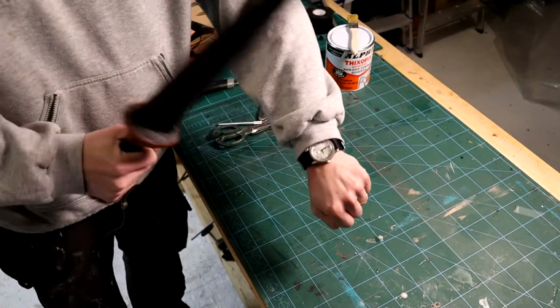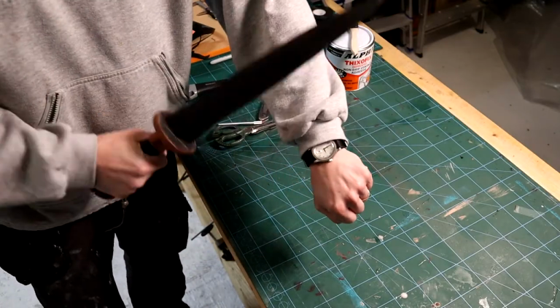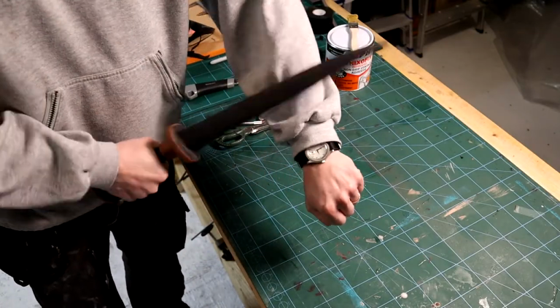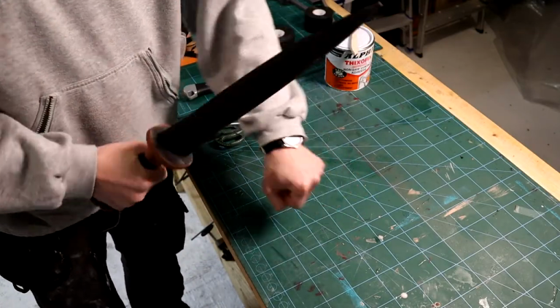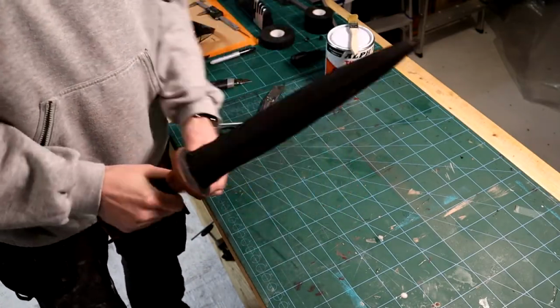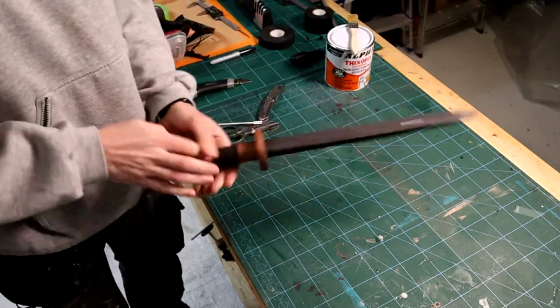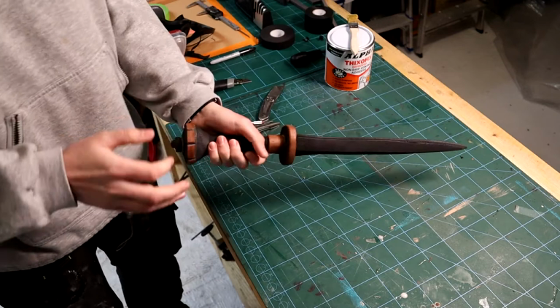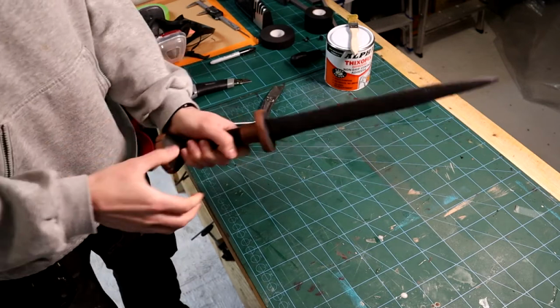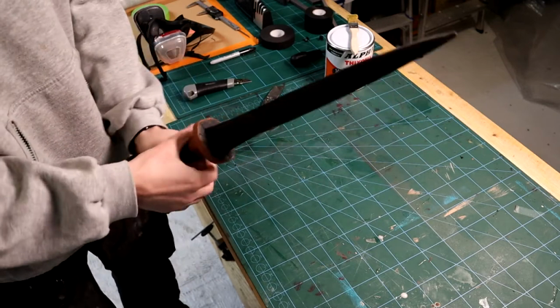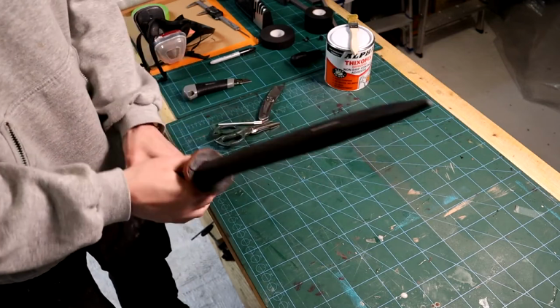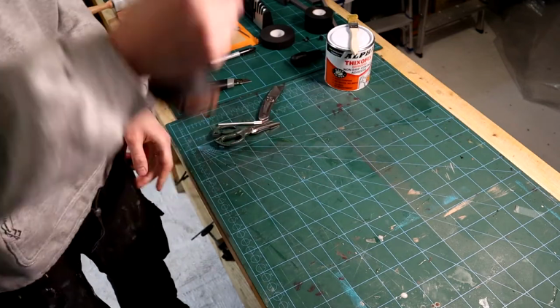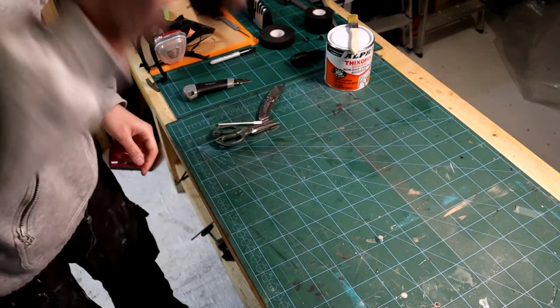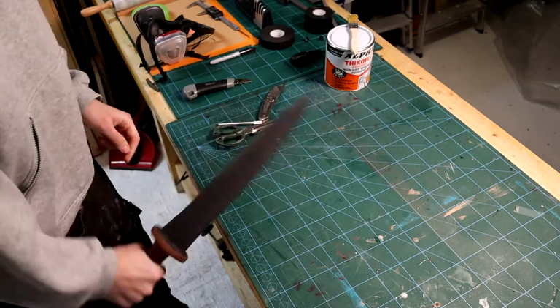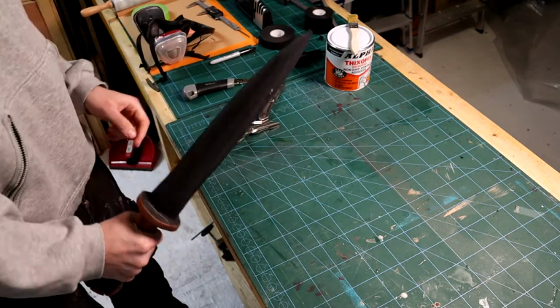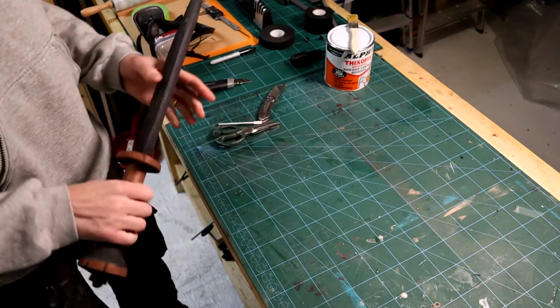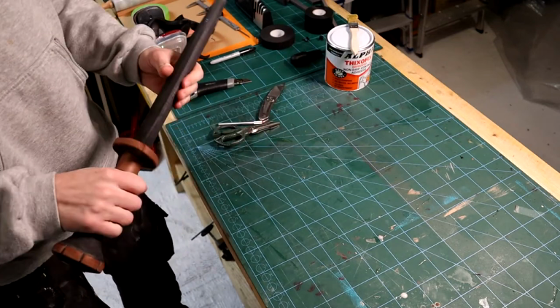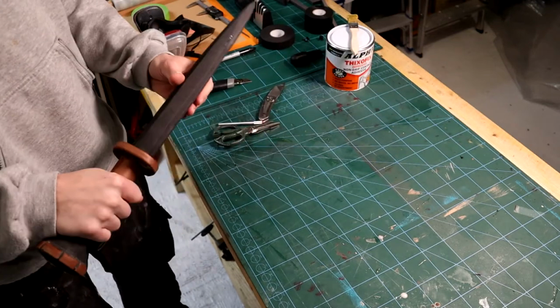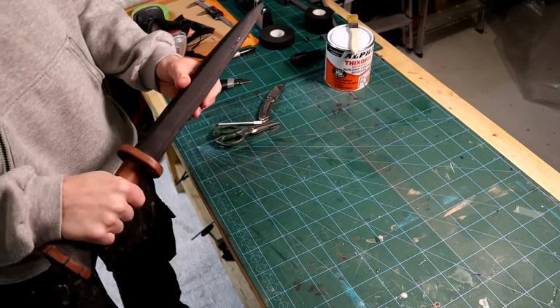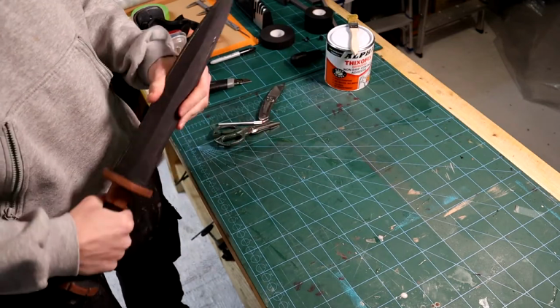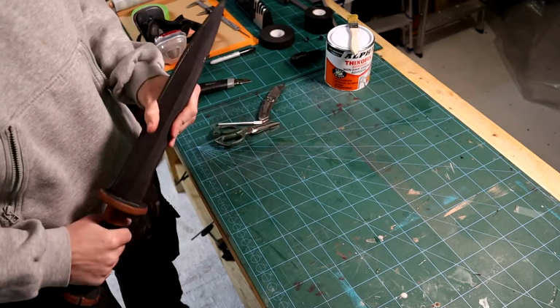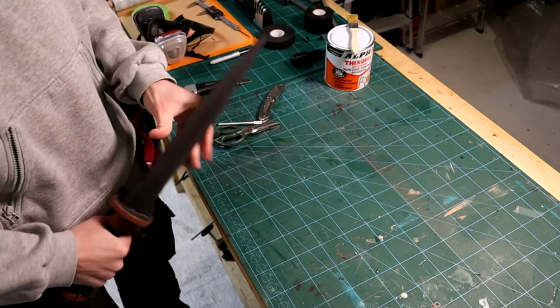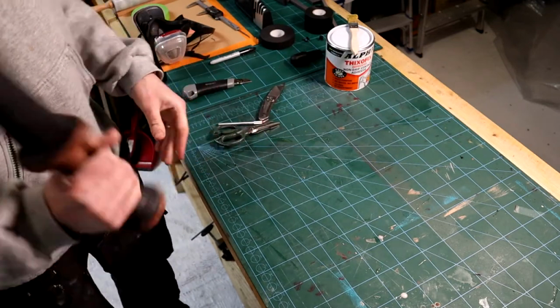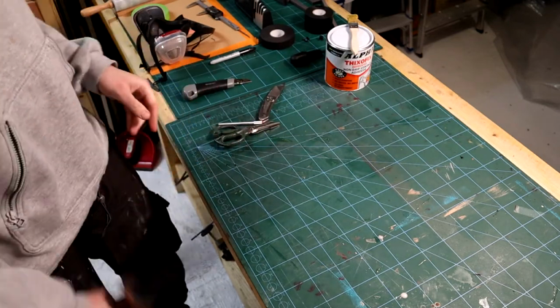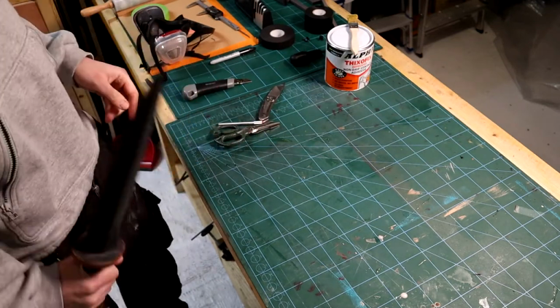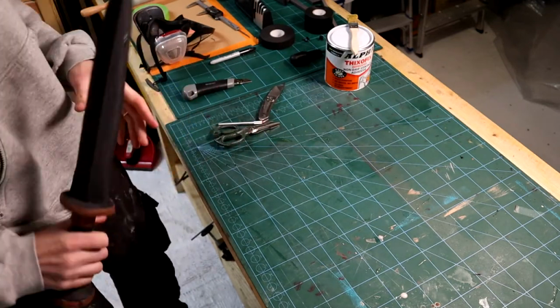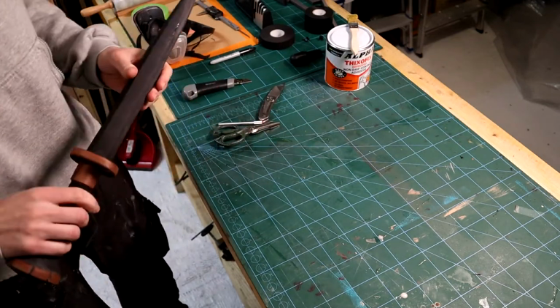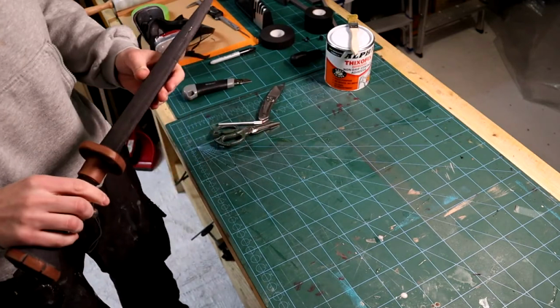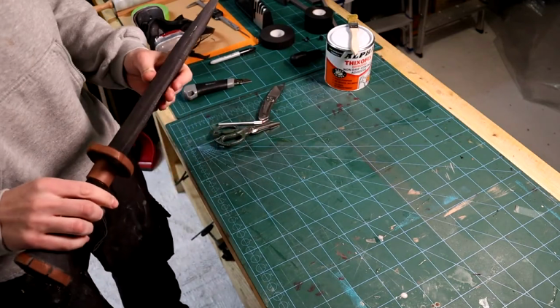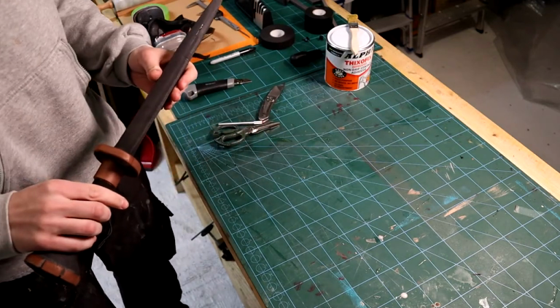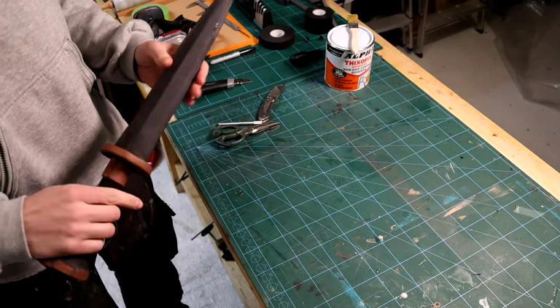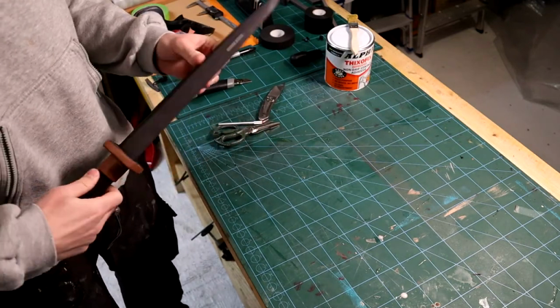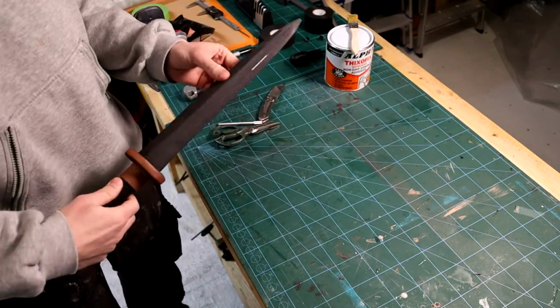I wrap the grip tightly with hockey tape and then the shape is more or less done. I give it a few whack tests, make sure I'm happy with the details, size and thickness, and then we can move on to latexing.